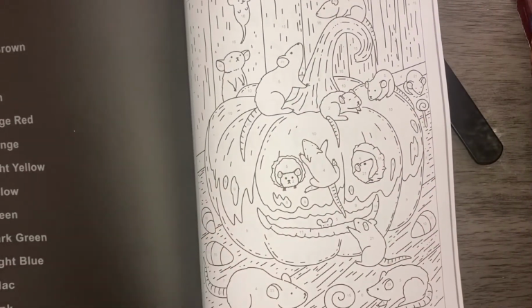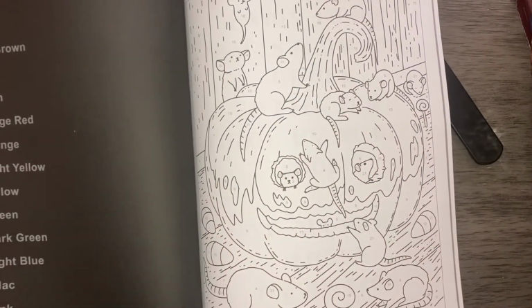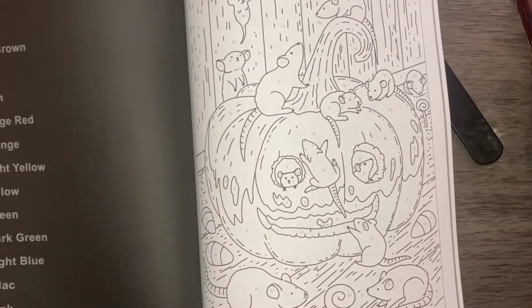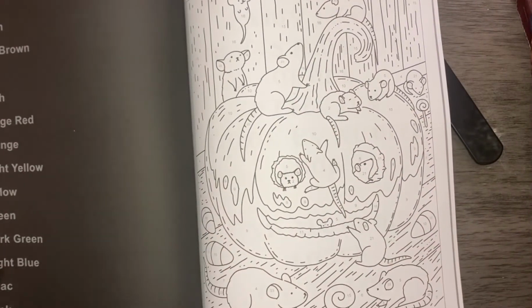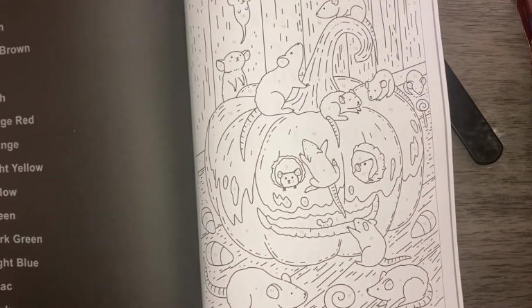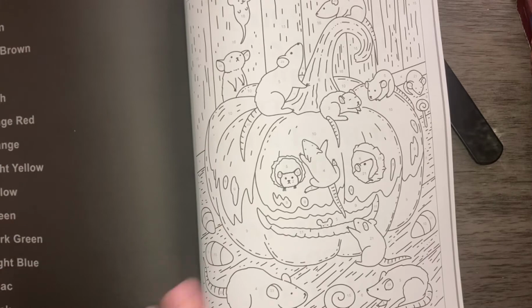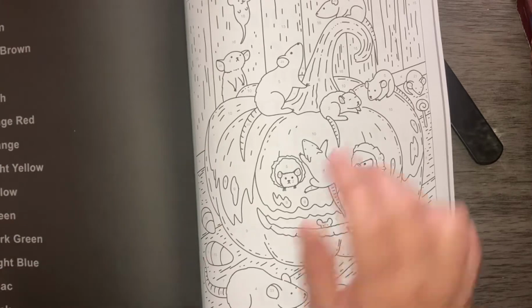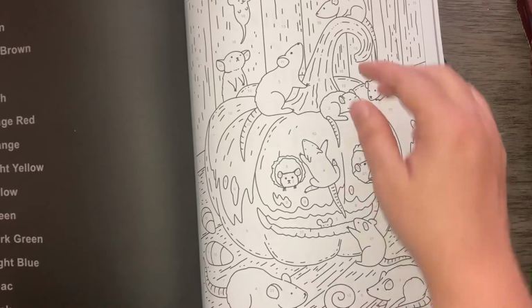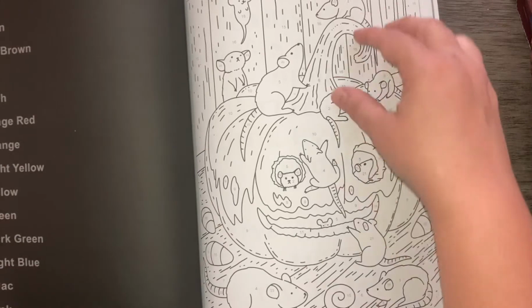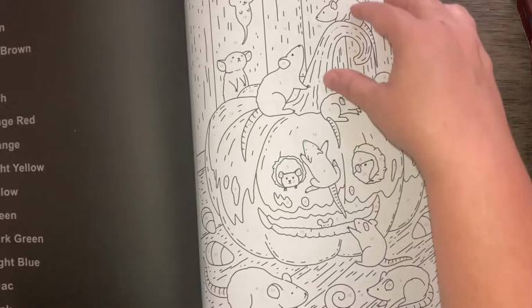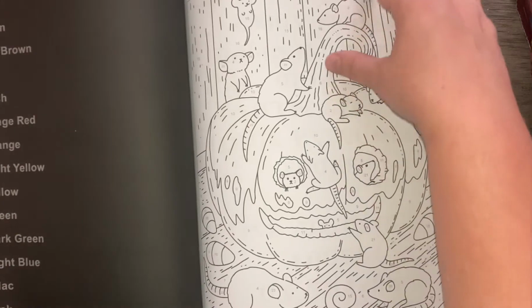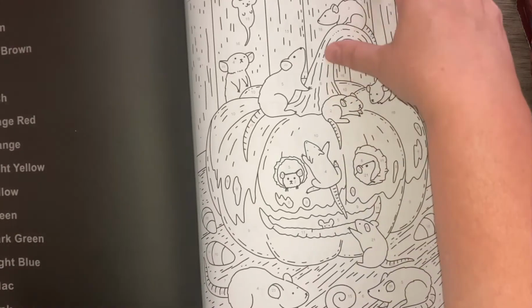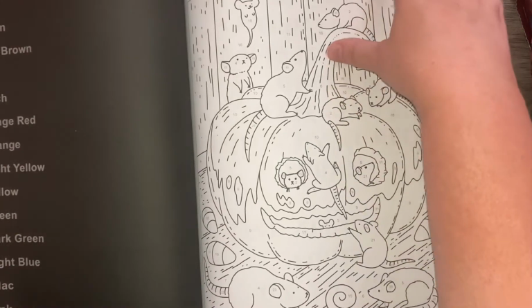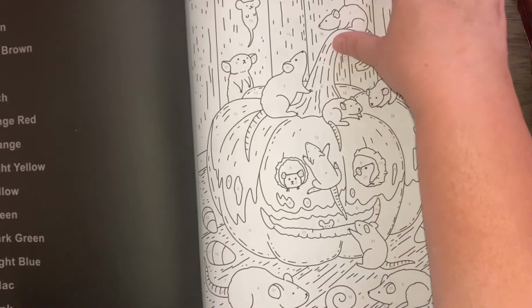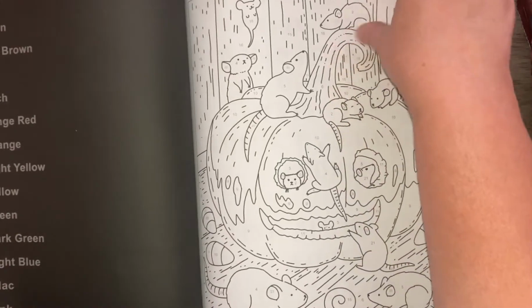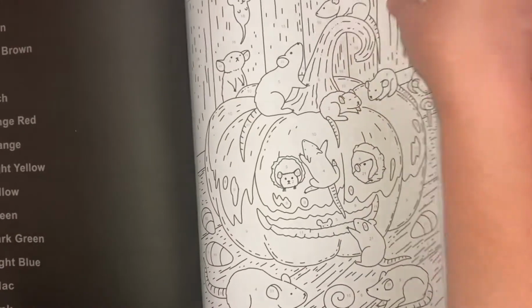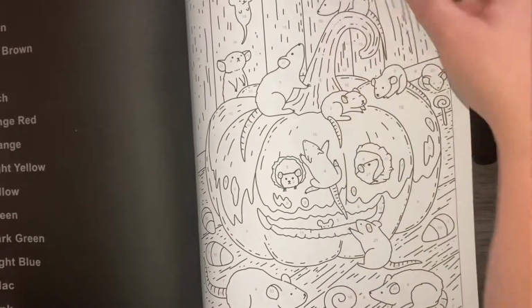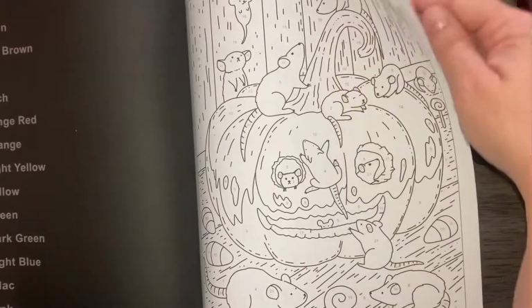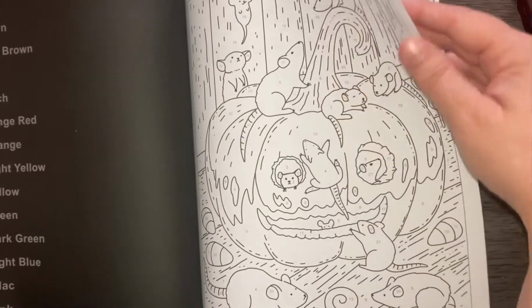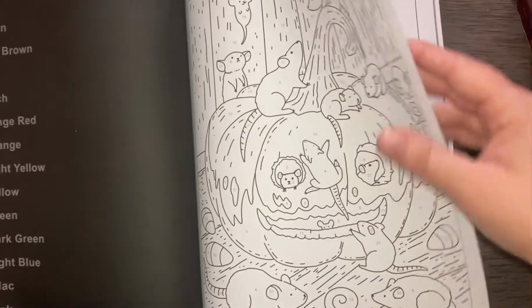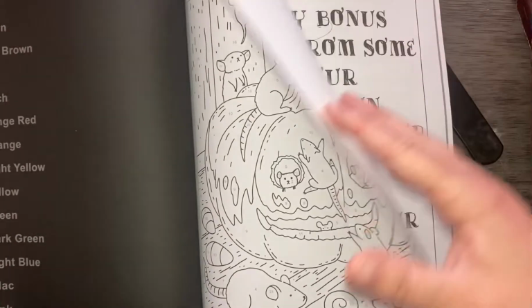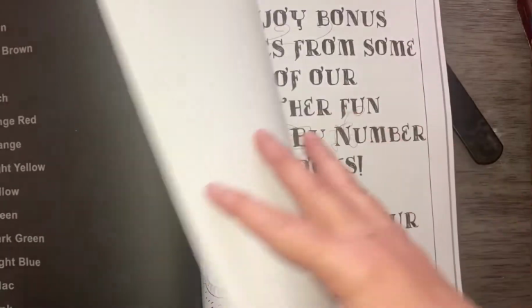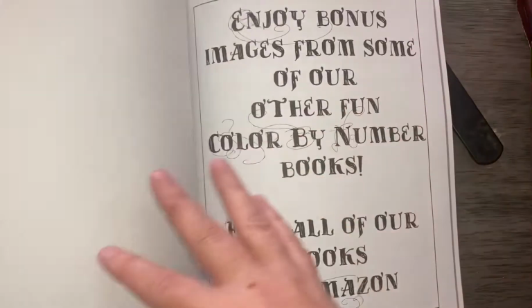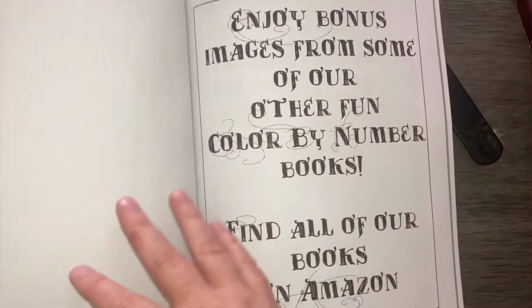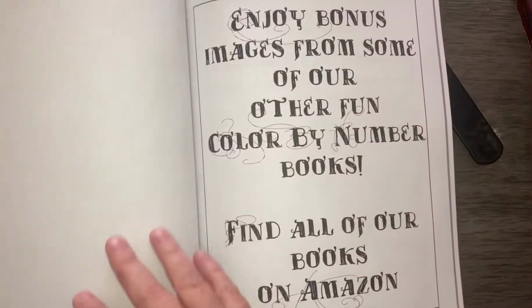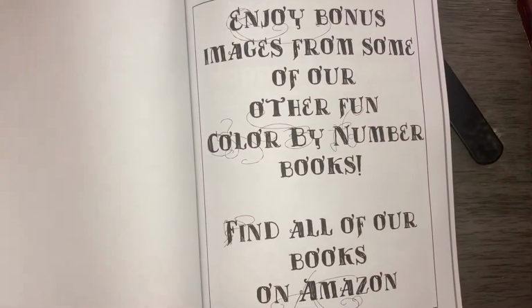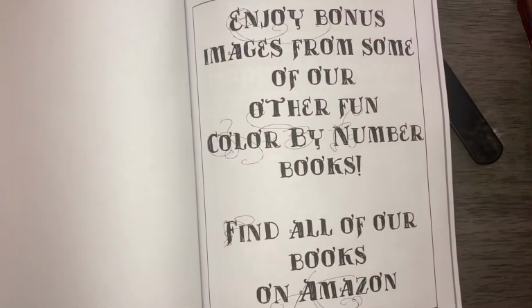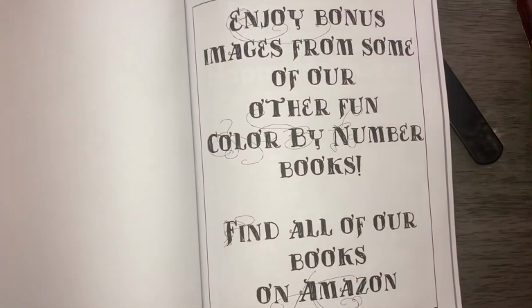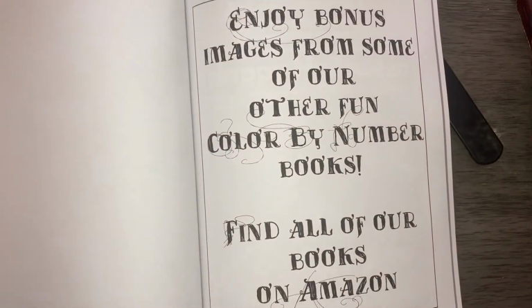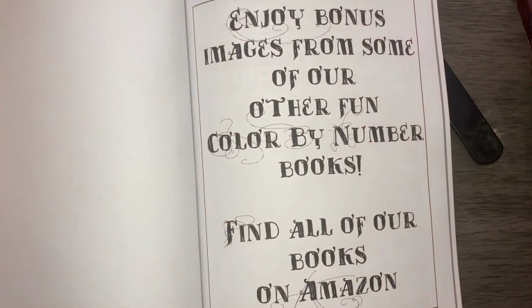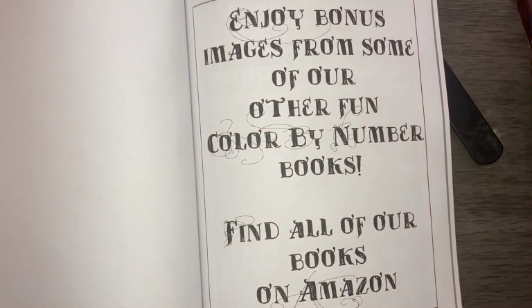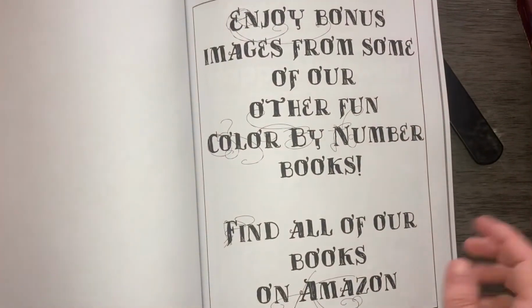Mice. Mice everywhere. Ew. And that is the end of that.